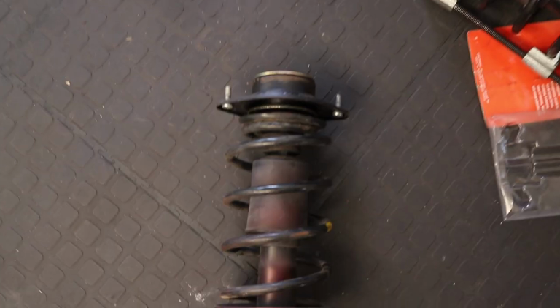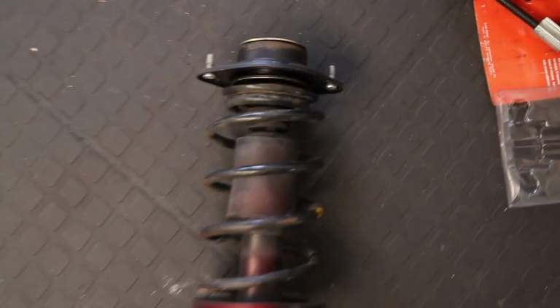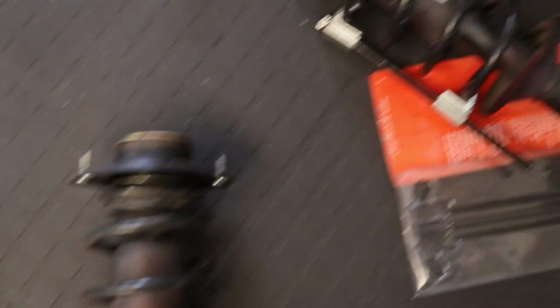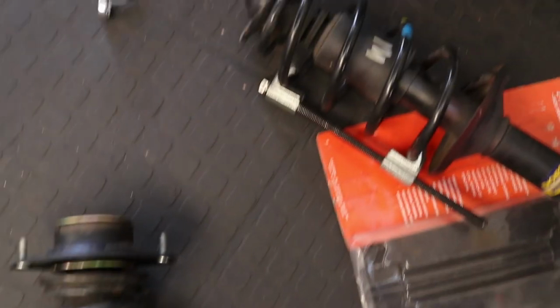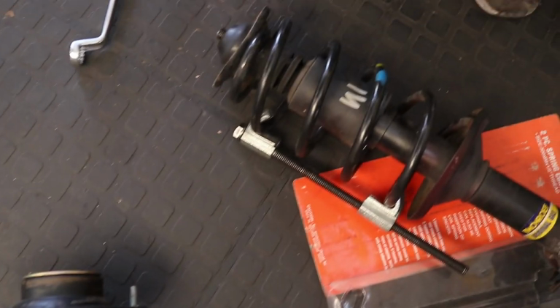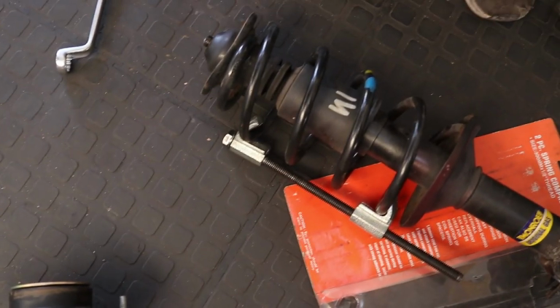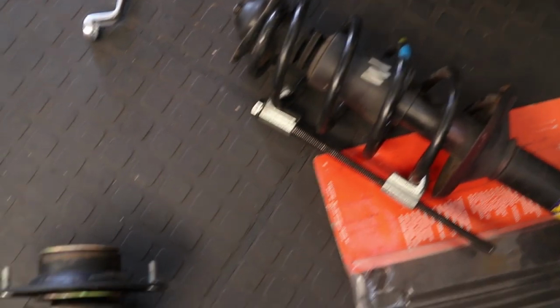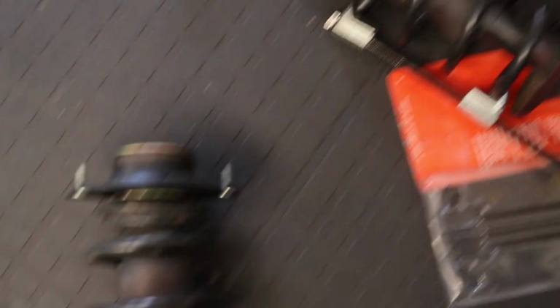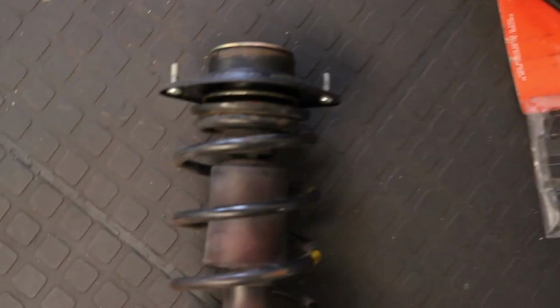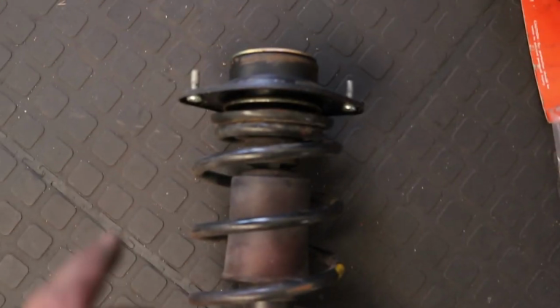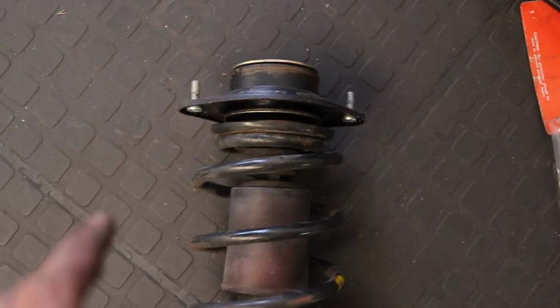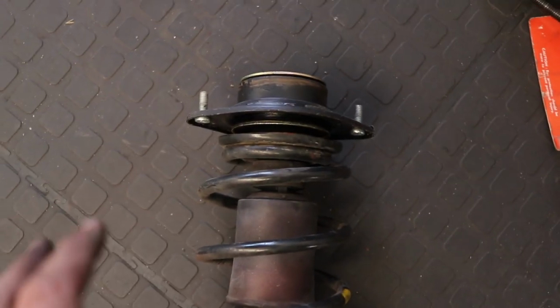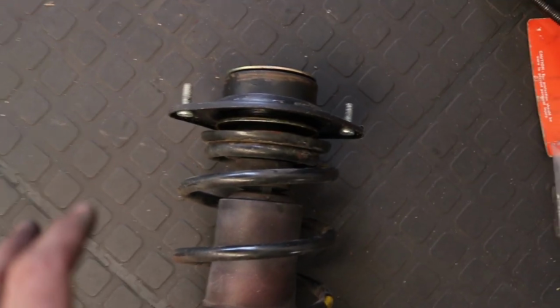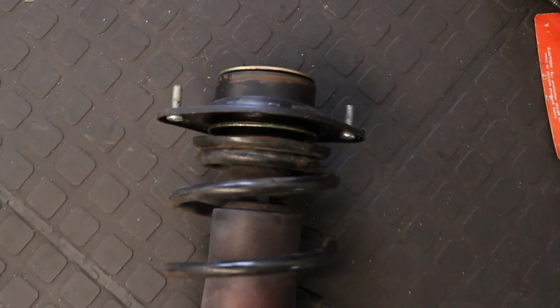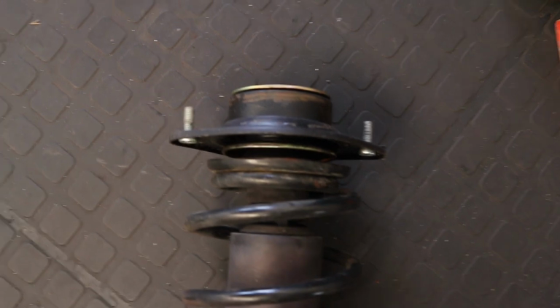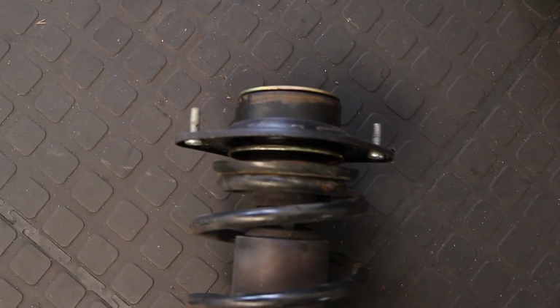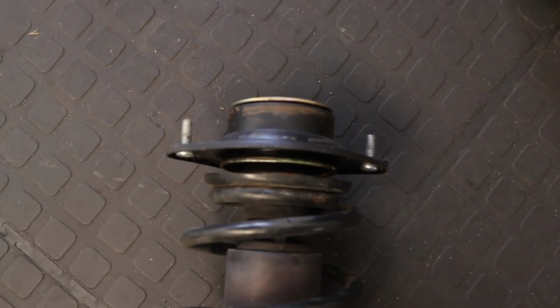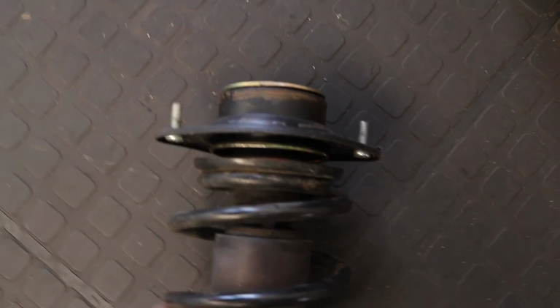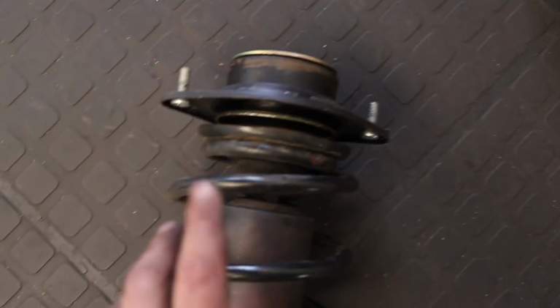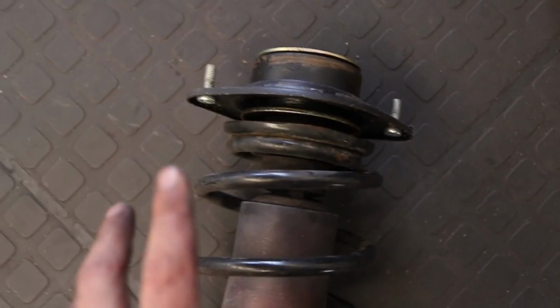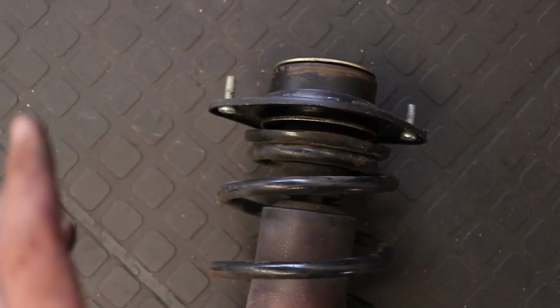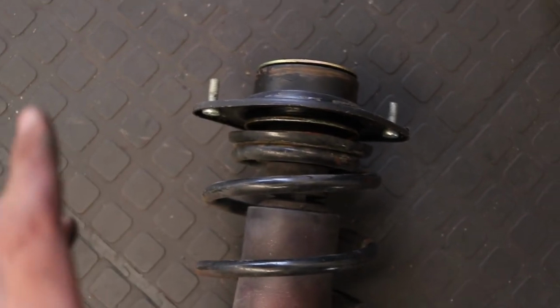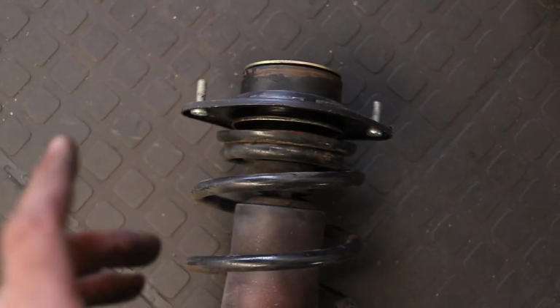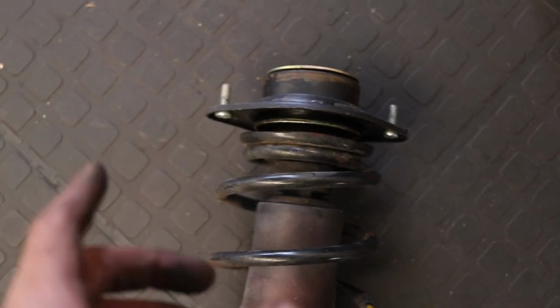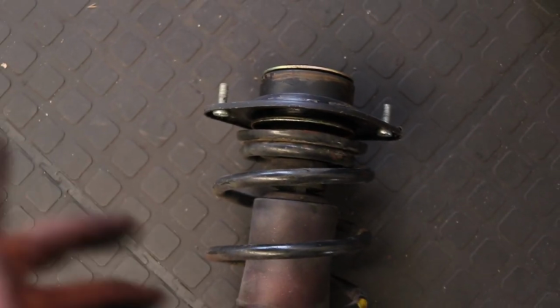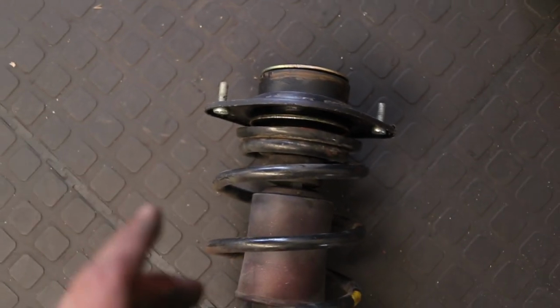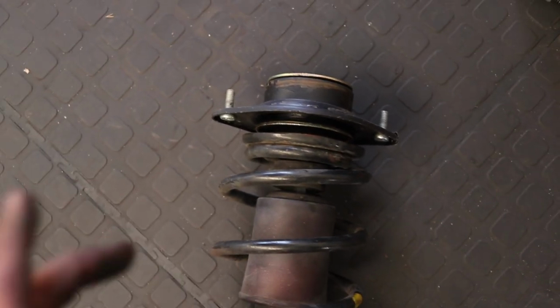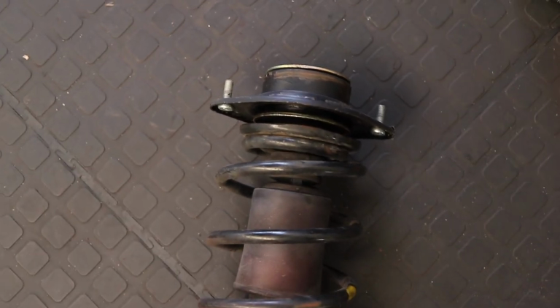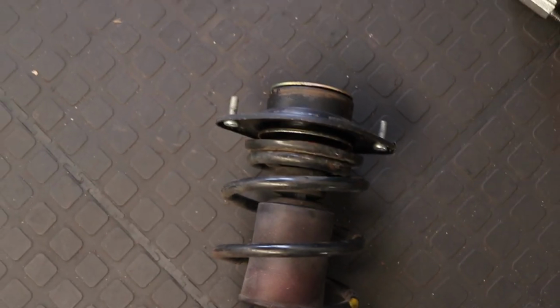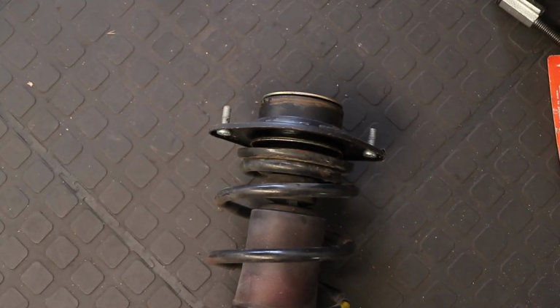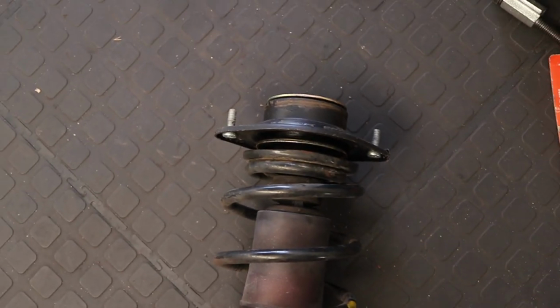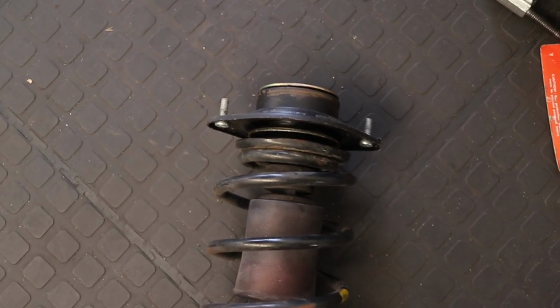We've got the two front struts removed. All we've got to do now is take the top strut mount off and then put it back onto the coilovers for the front.